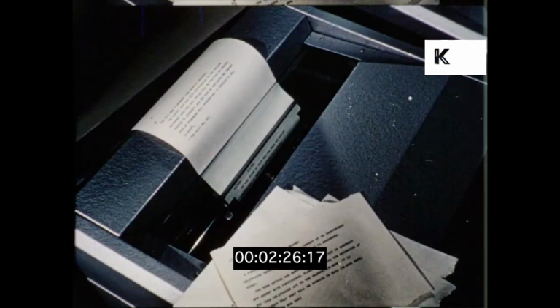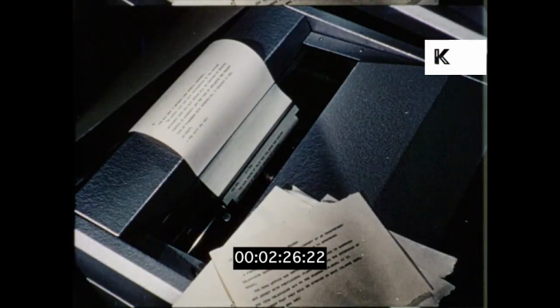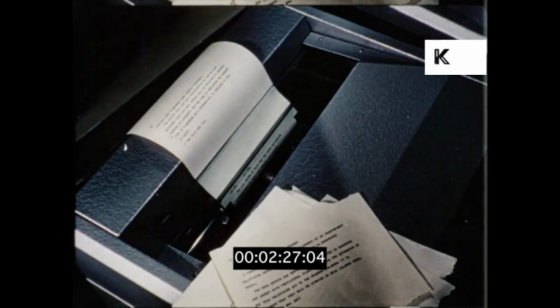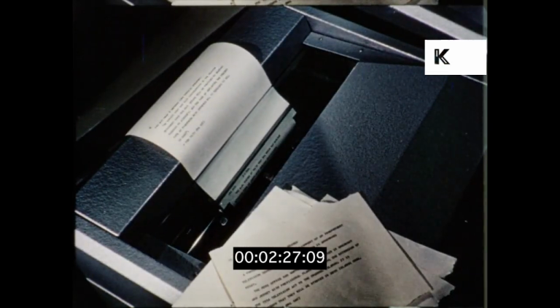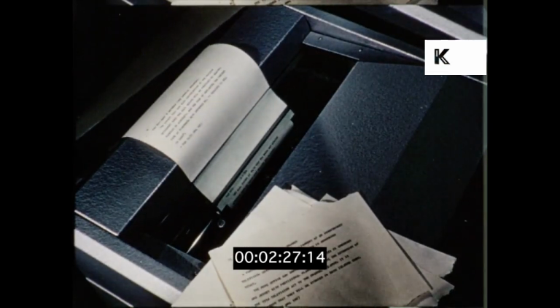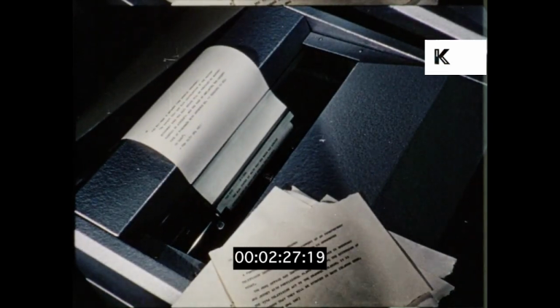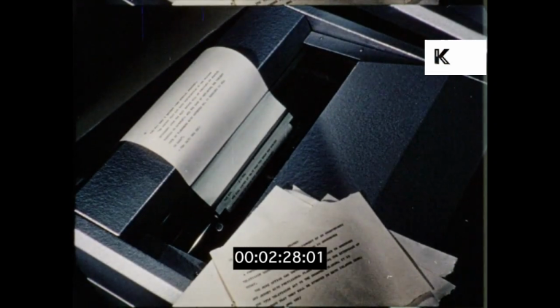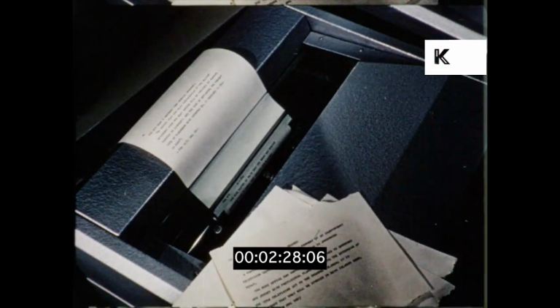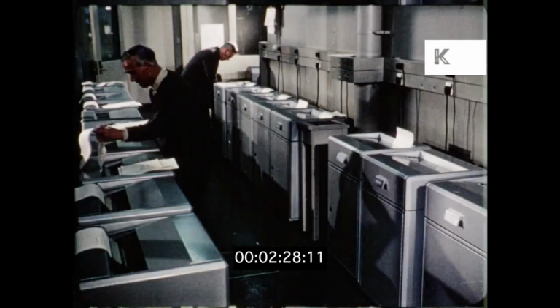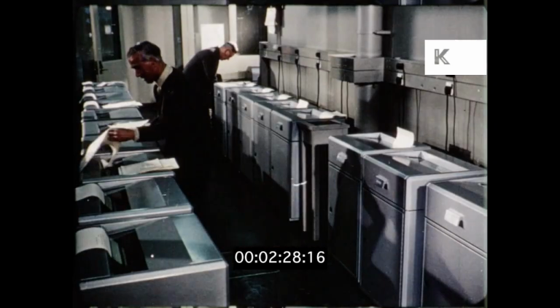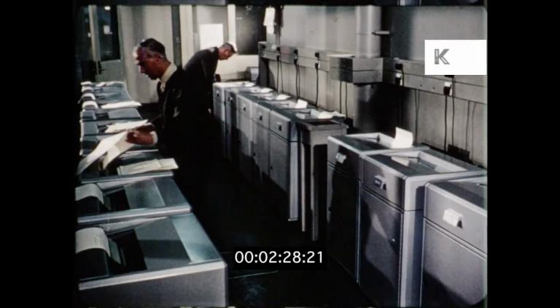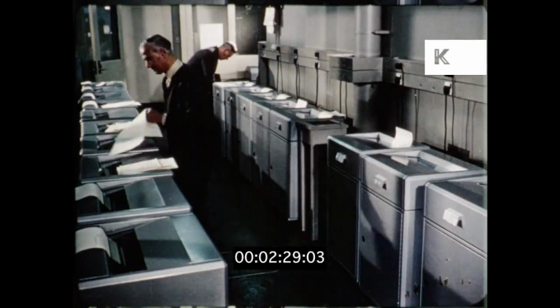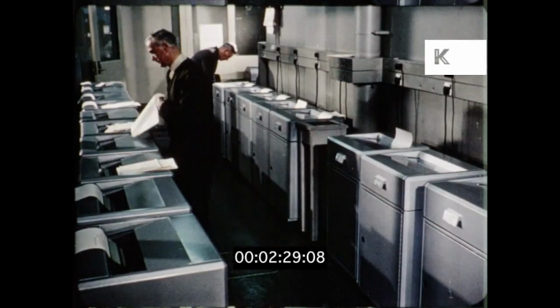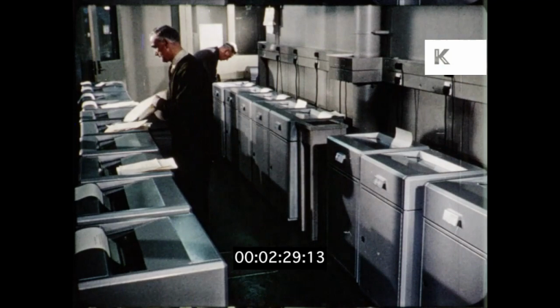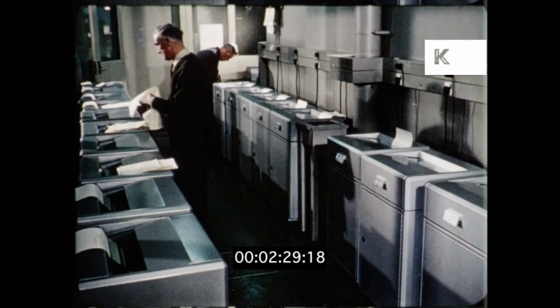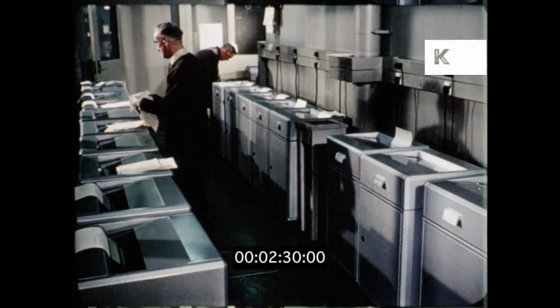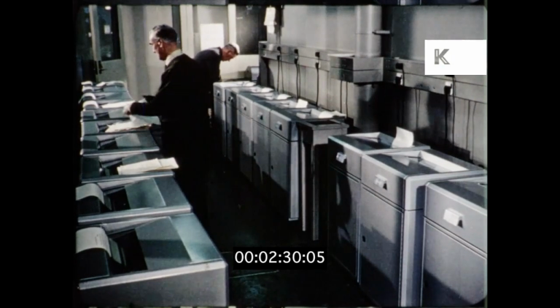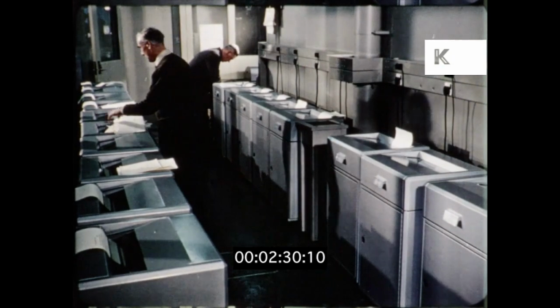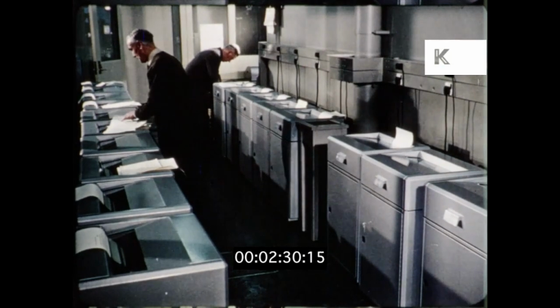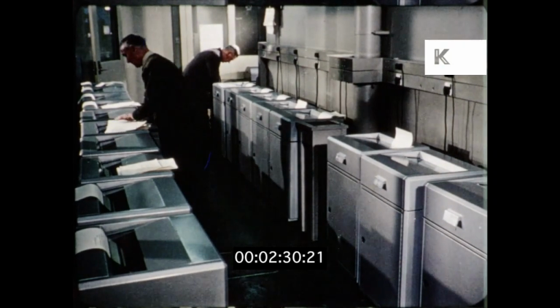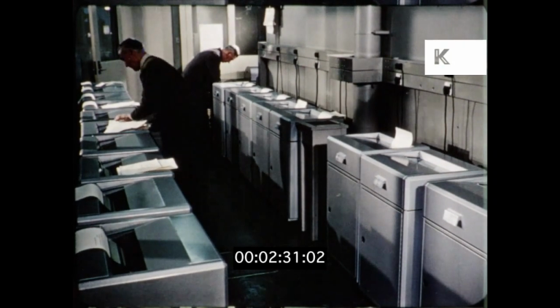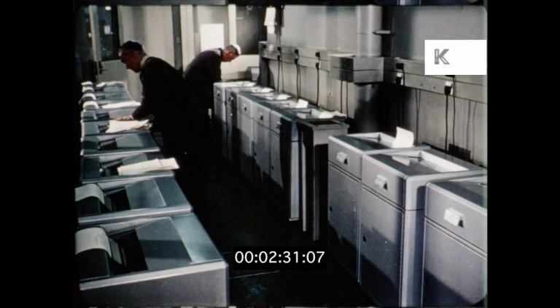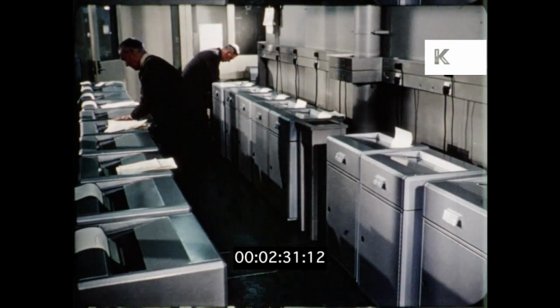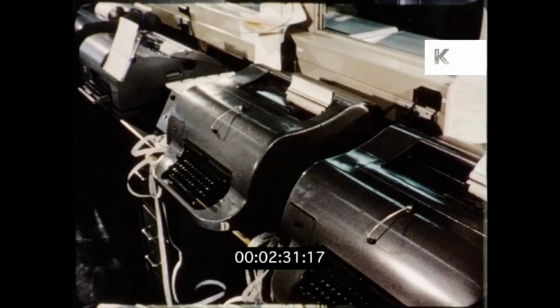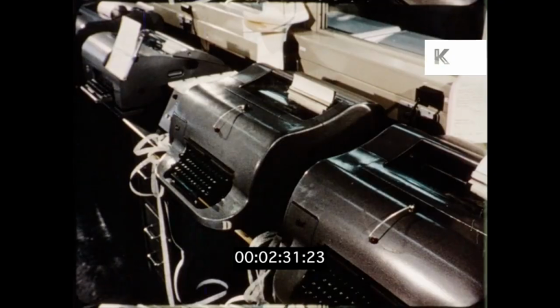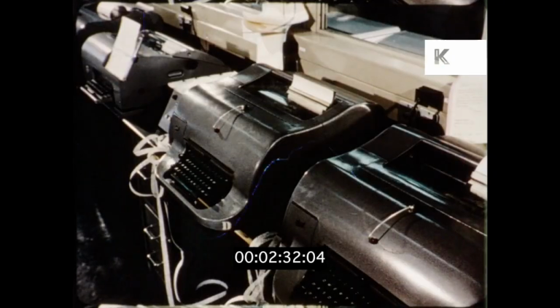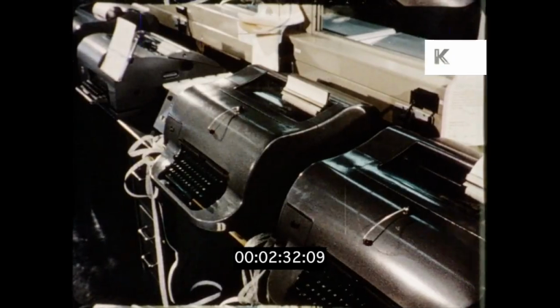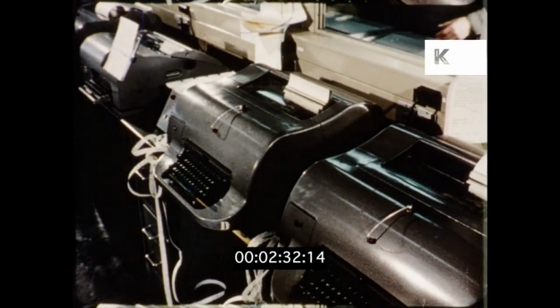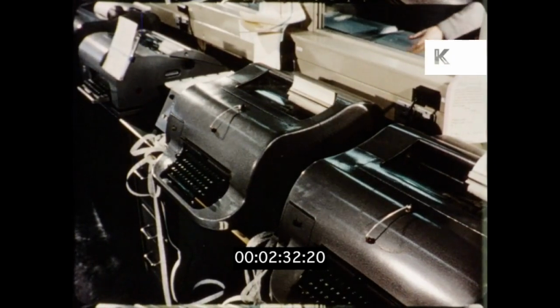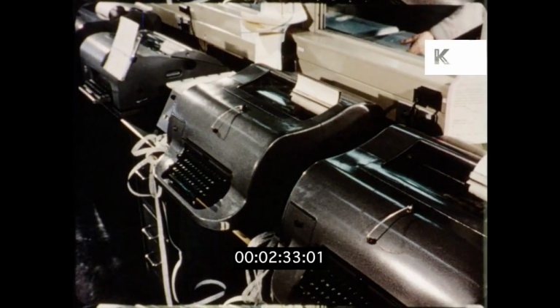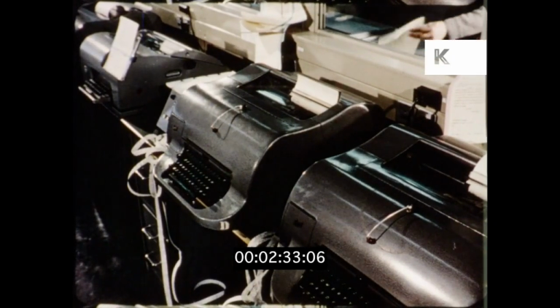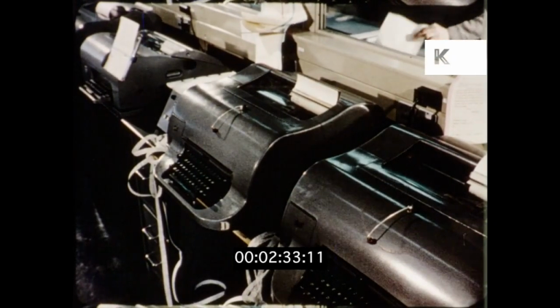Other words come in differently. Here is the wire room, in direct contact with agencies and reporters all over the world.